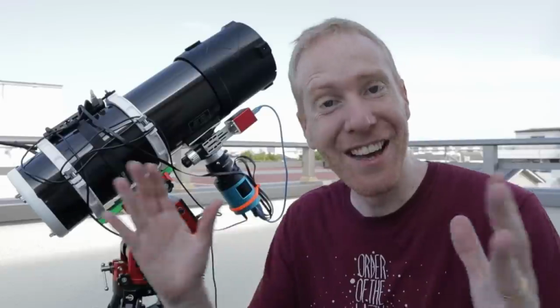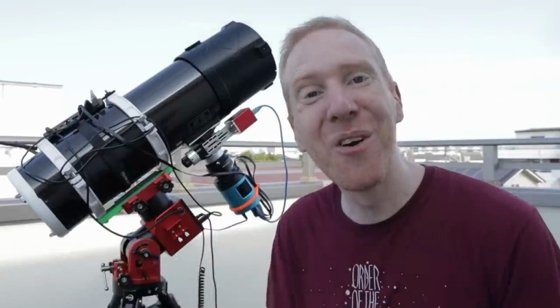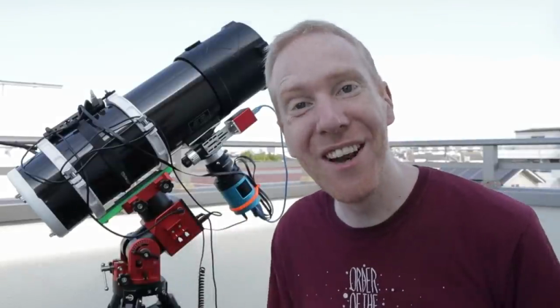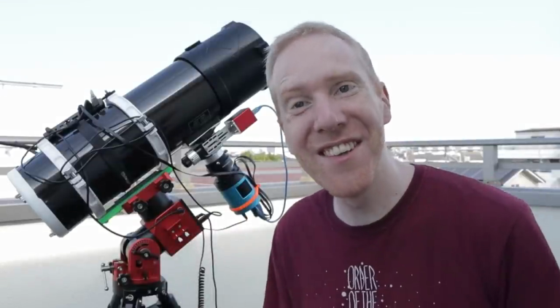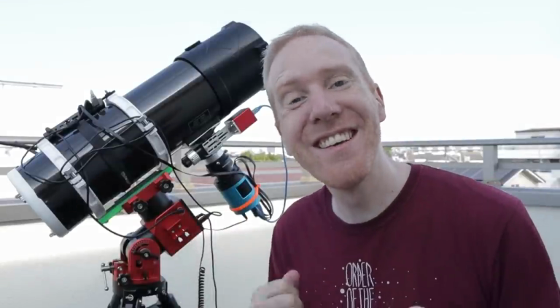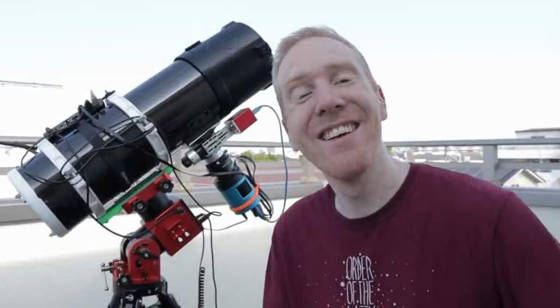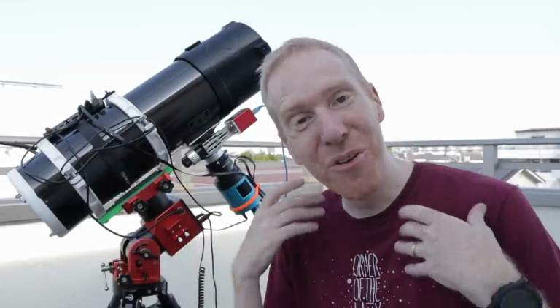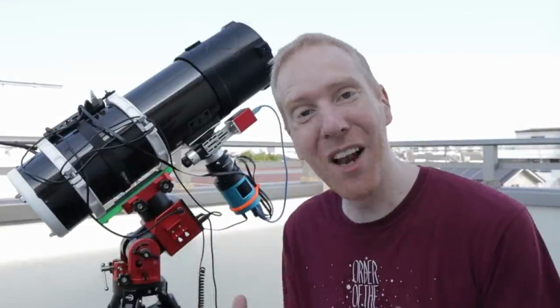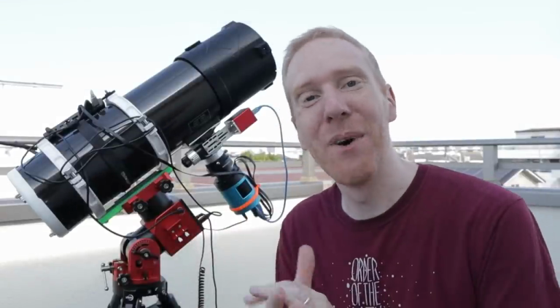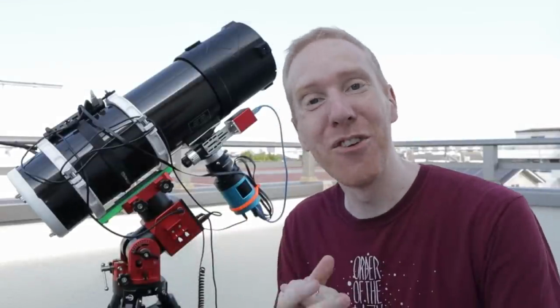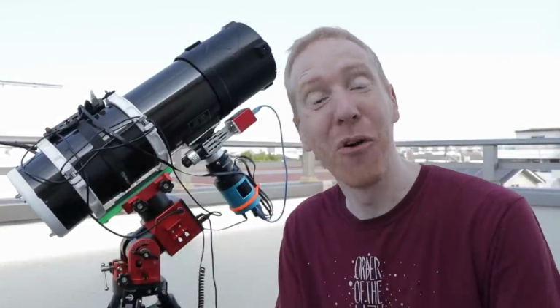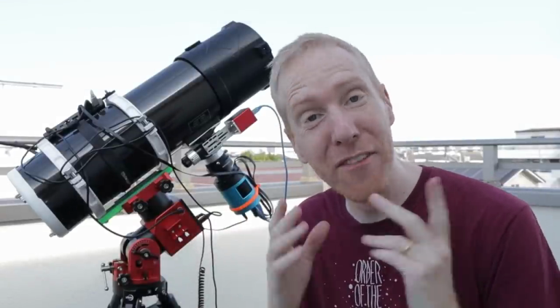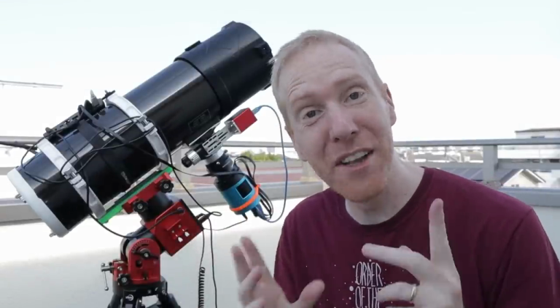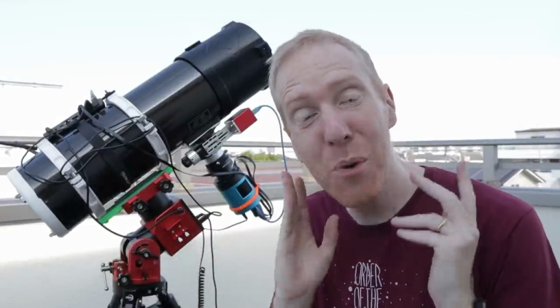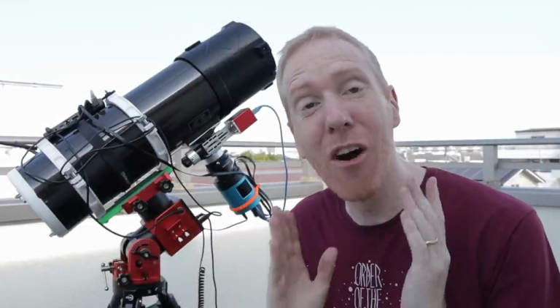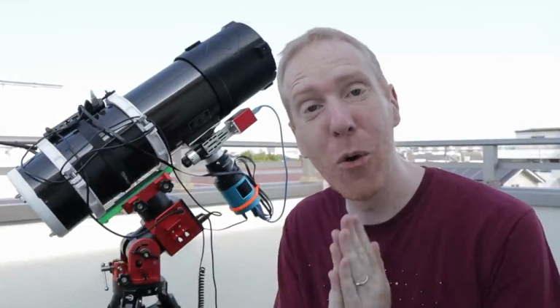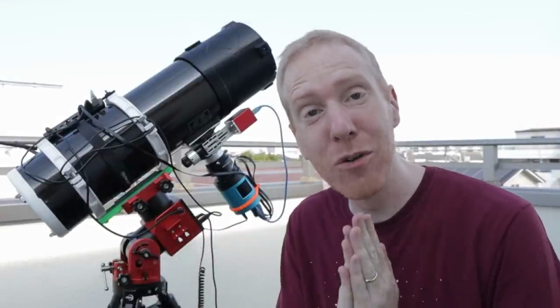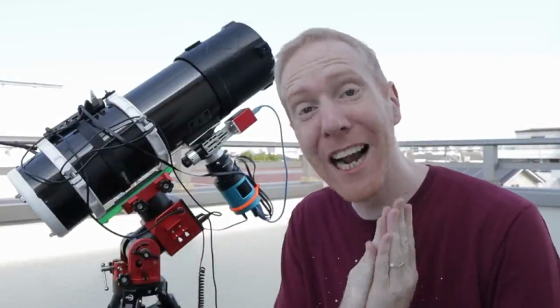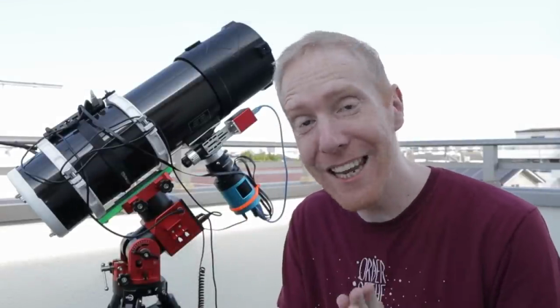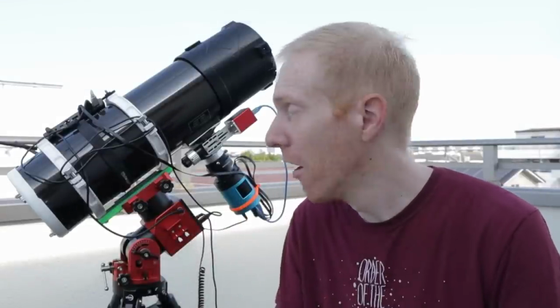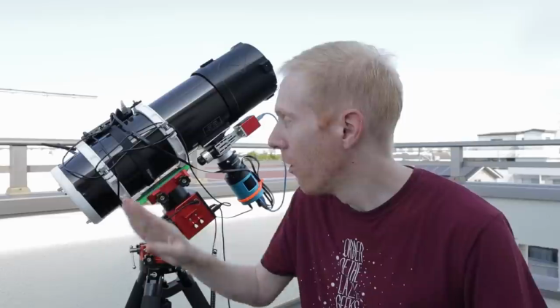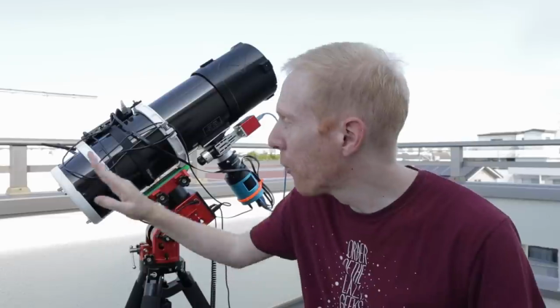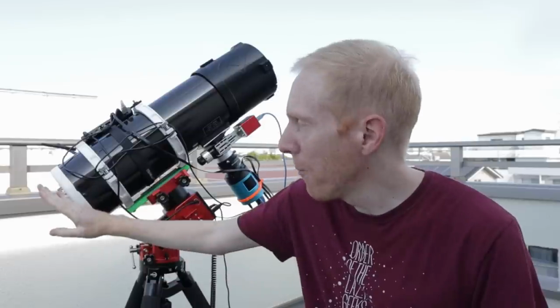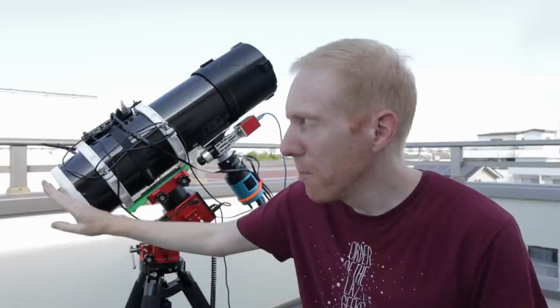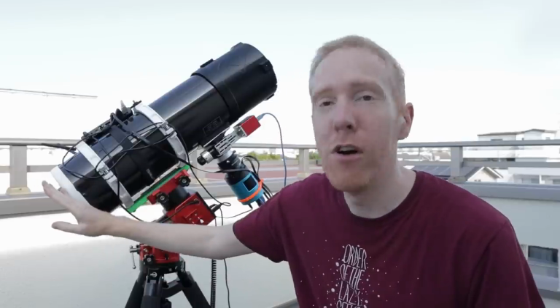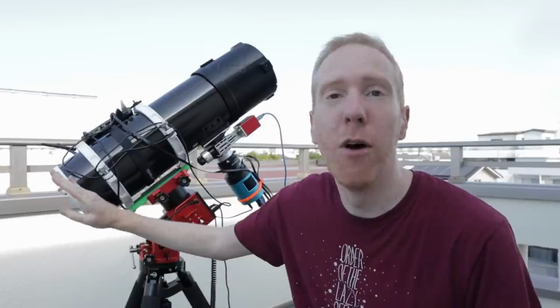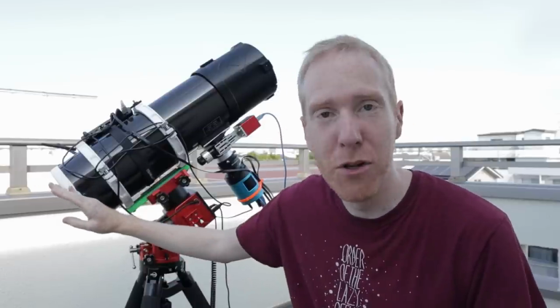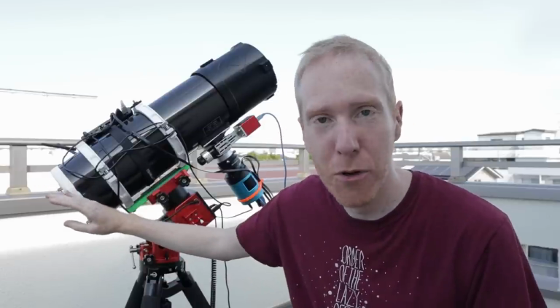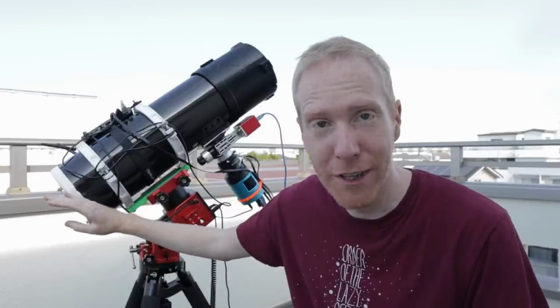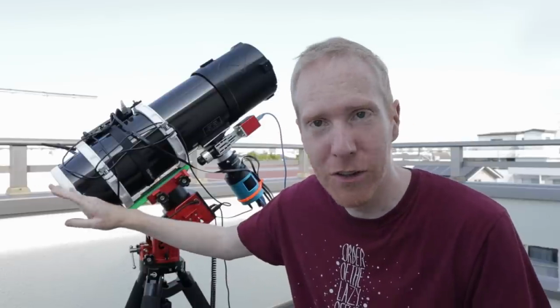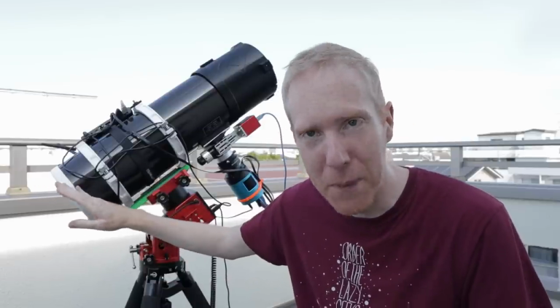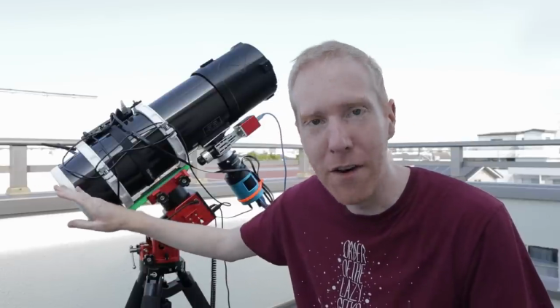Hey guys, Kriv the Lazy Guy here and welcome back to the channel. Today we are going to clean the primary mirror of my Newtonian telescope.